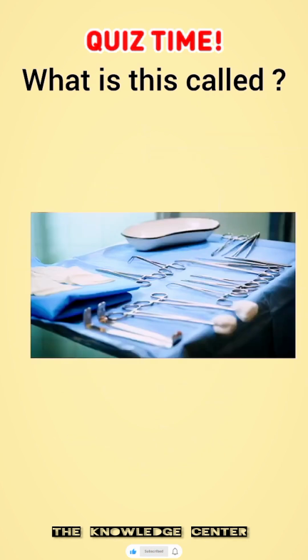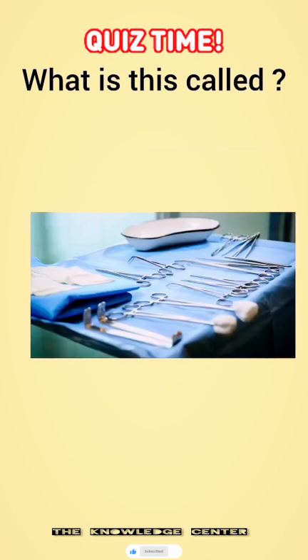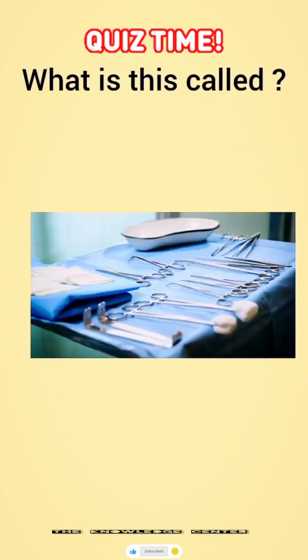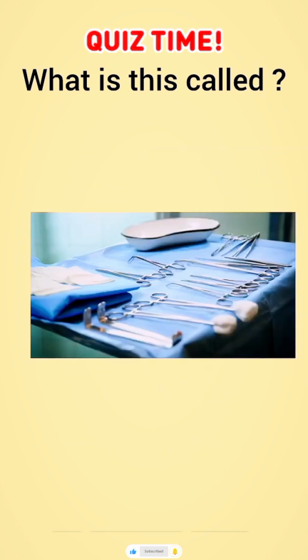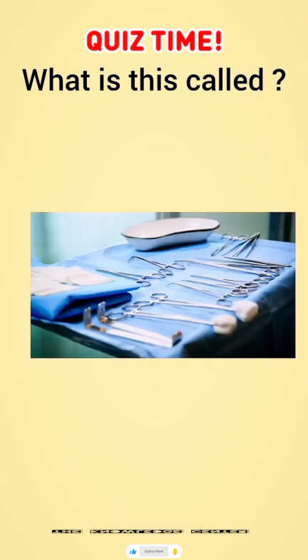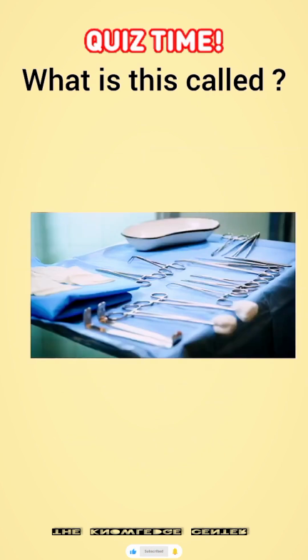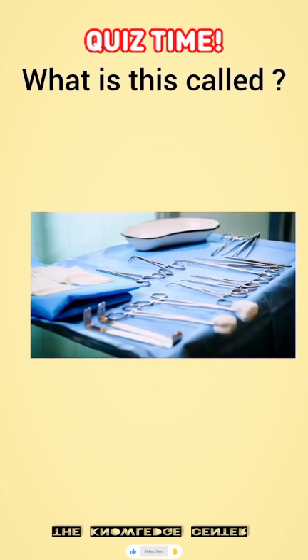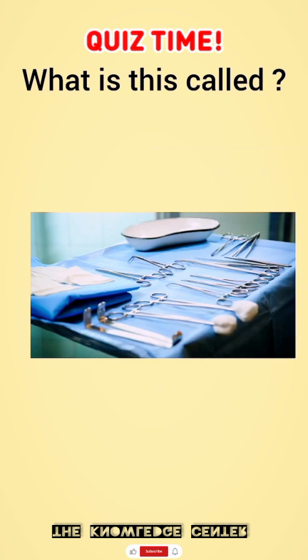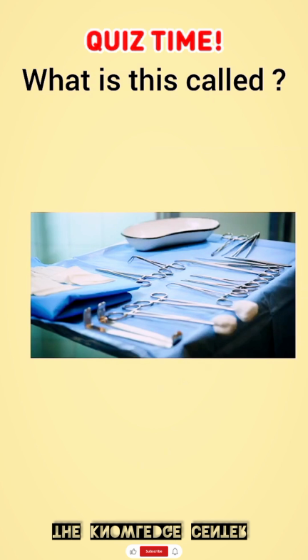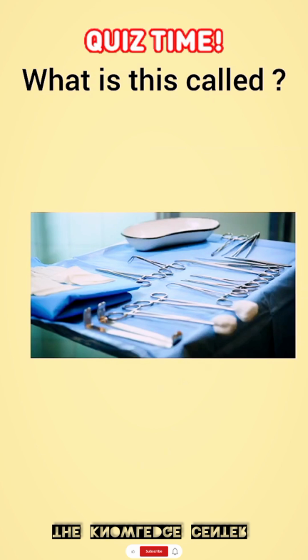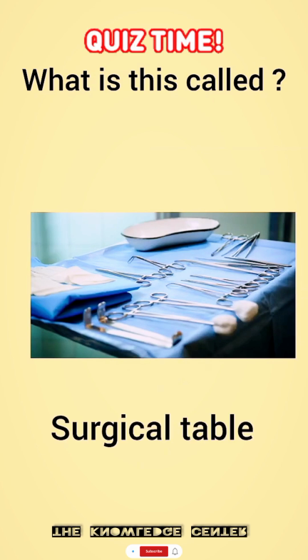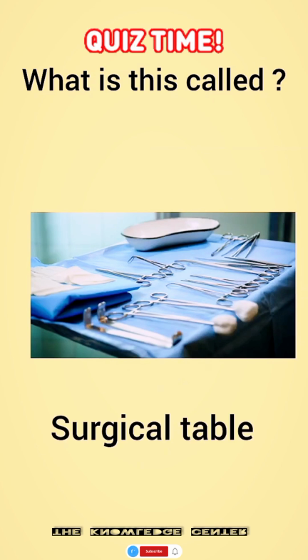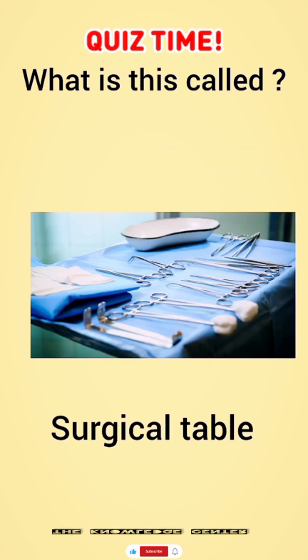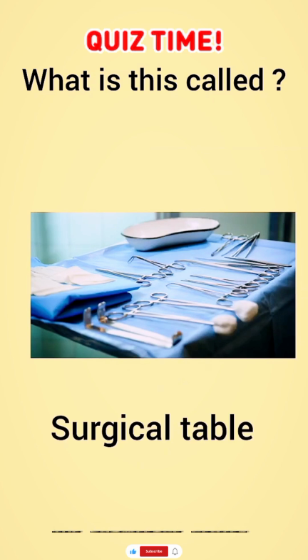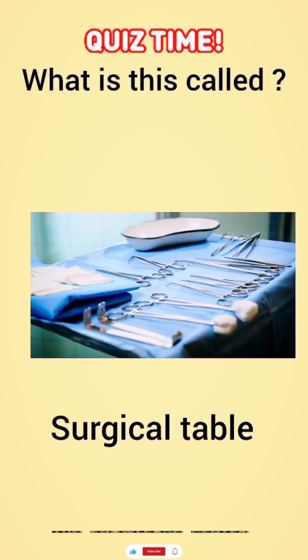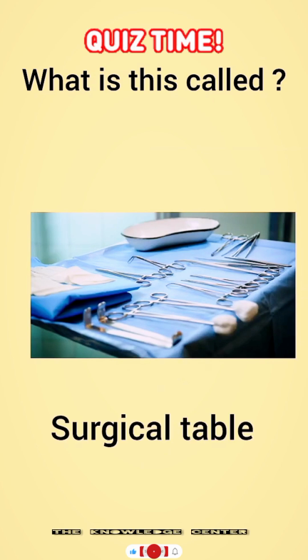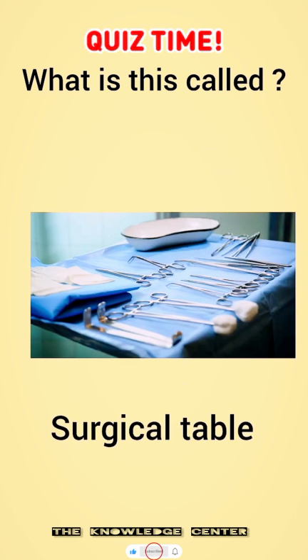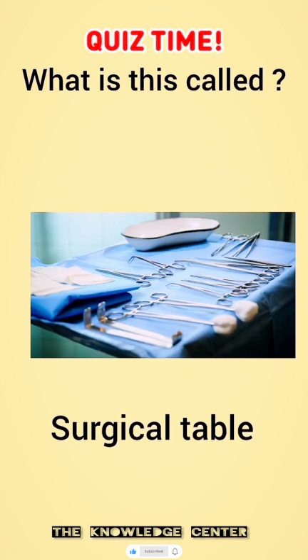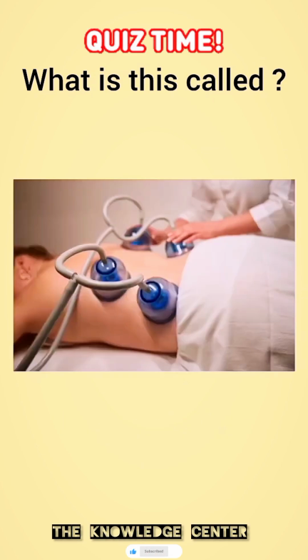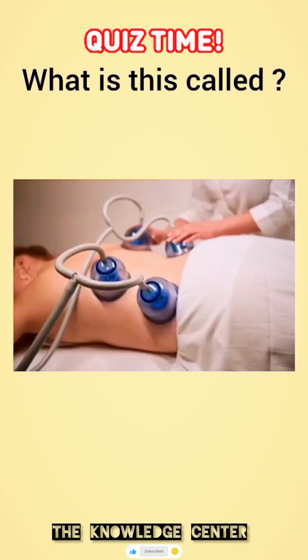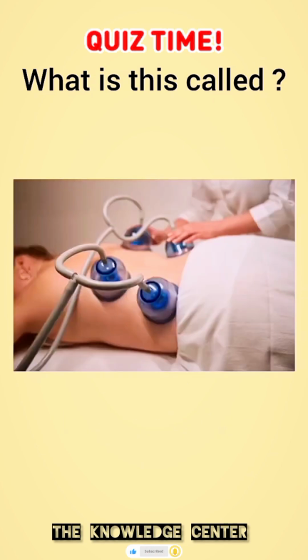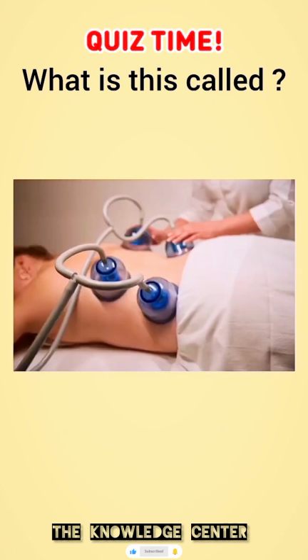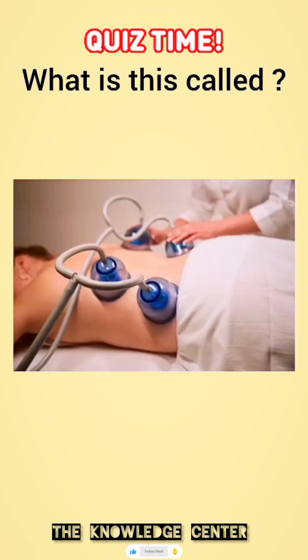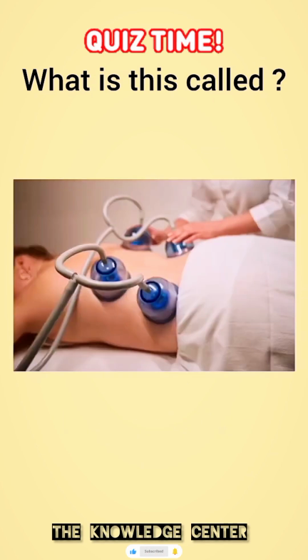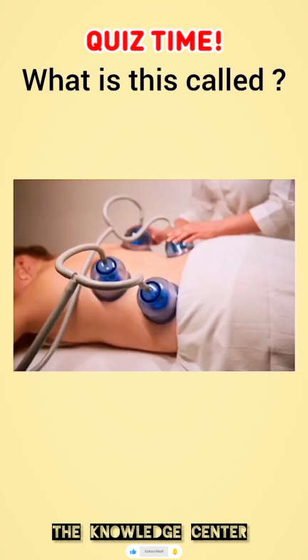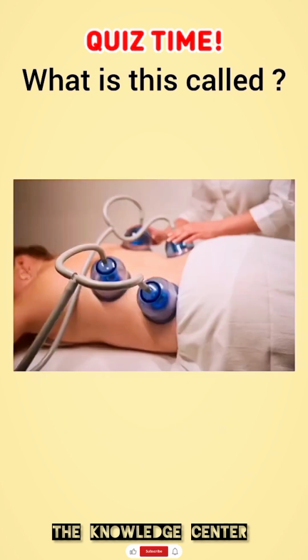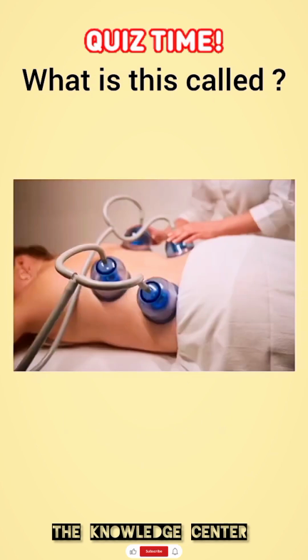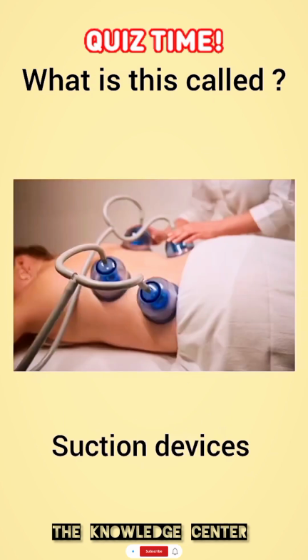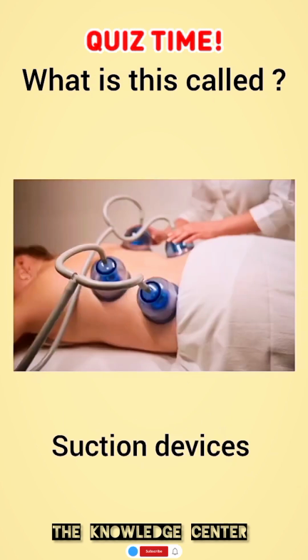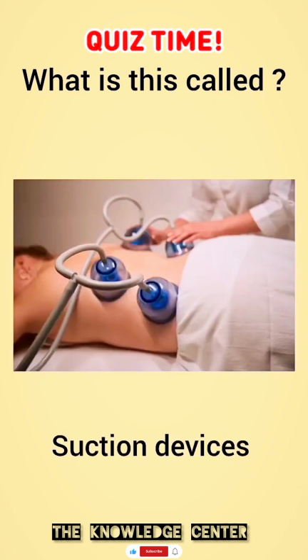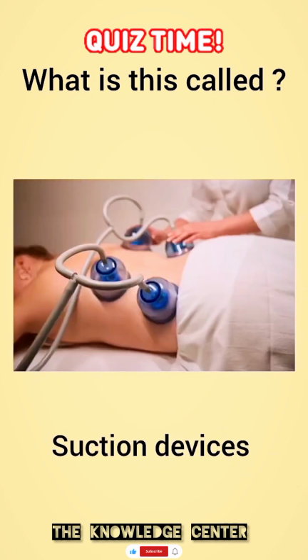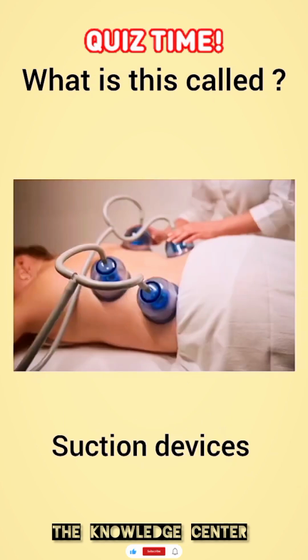What is this called? Surgical table. What is this called? Suction devices.